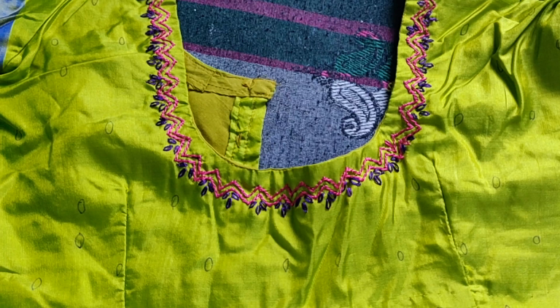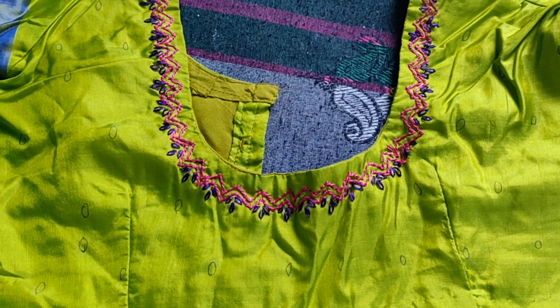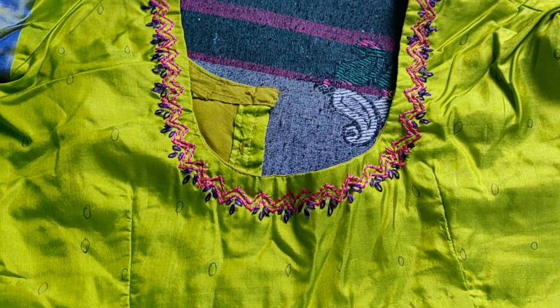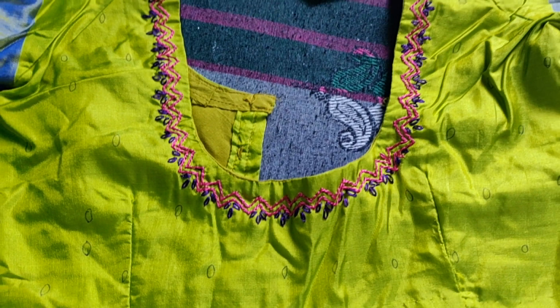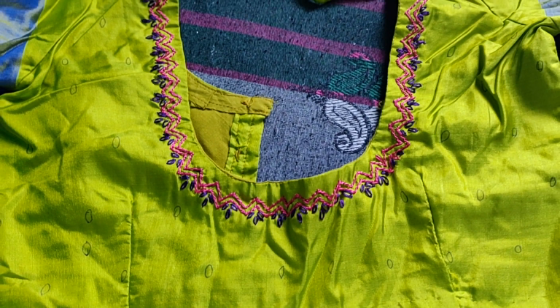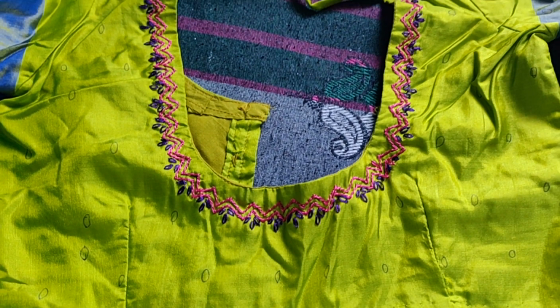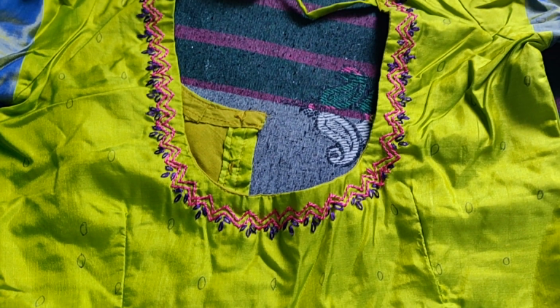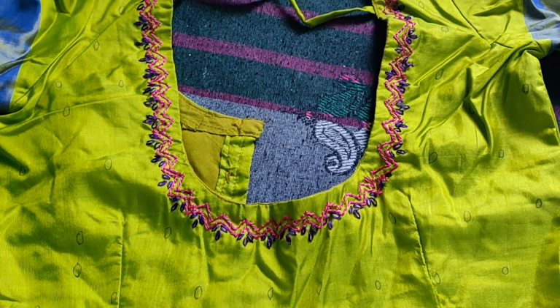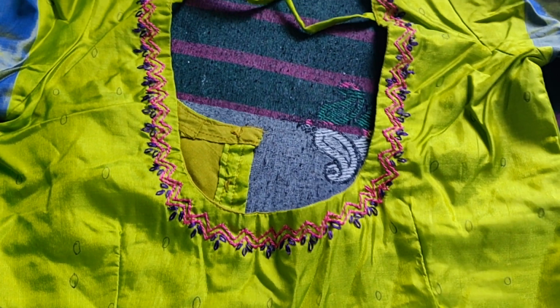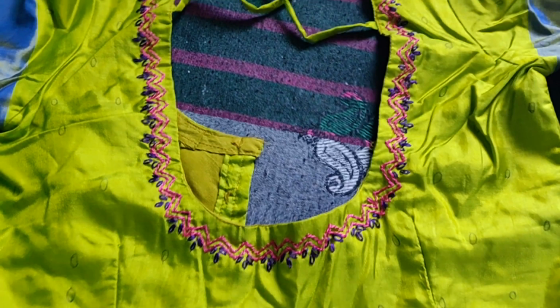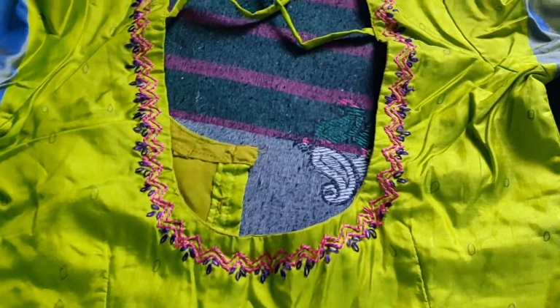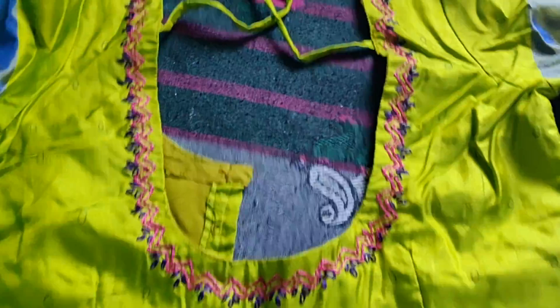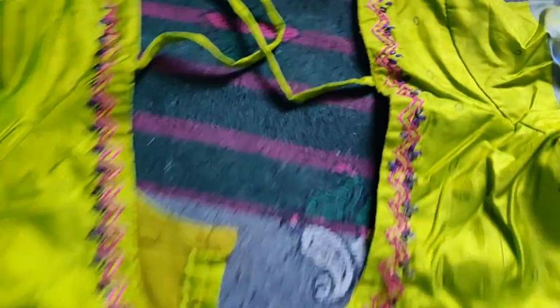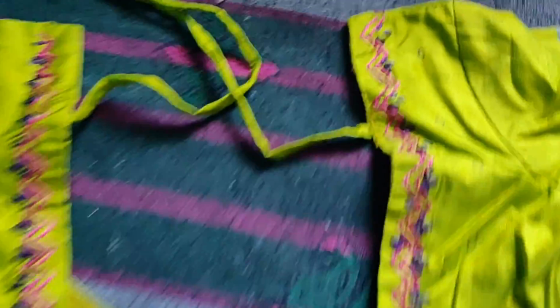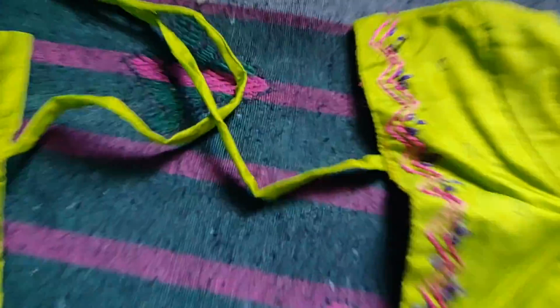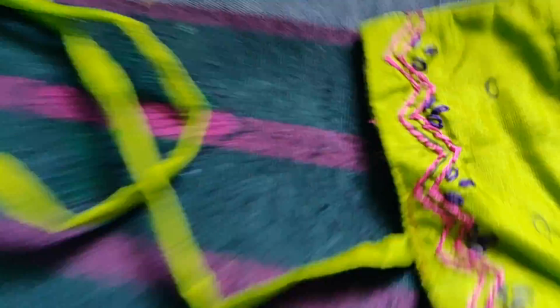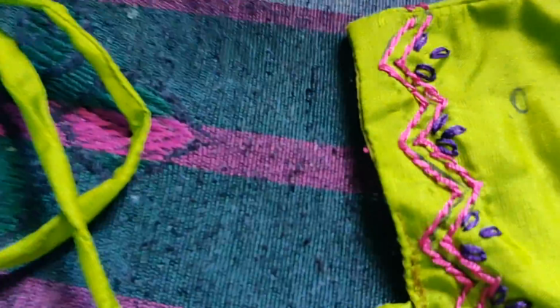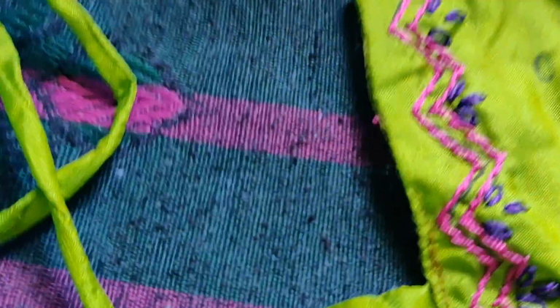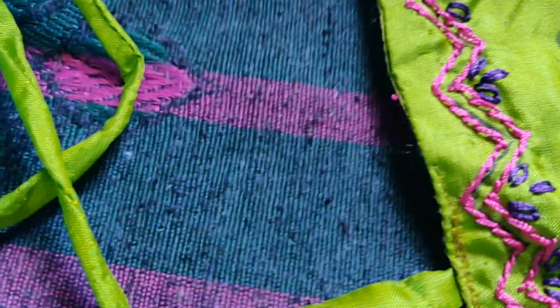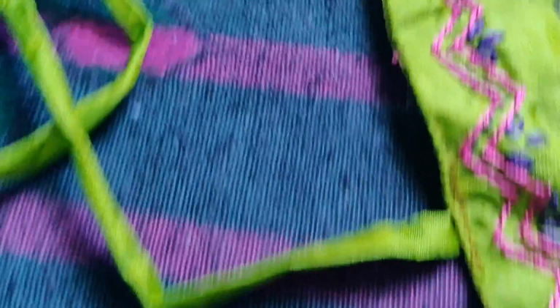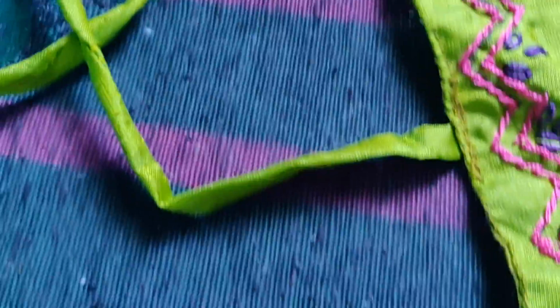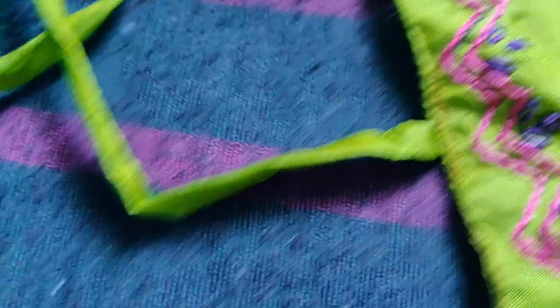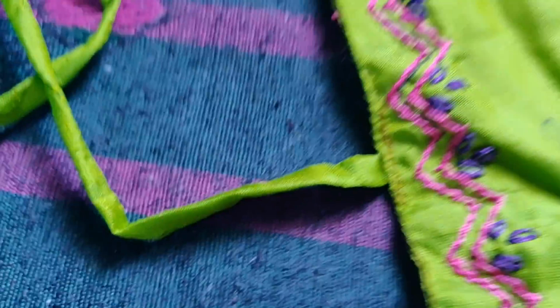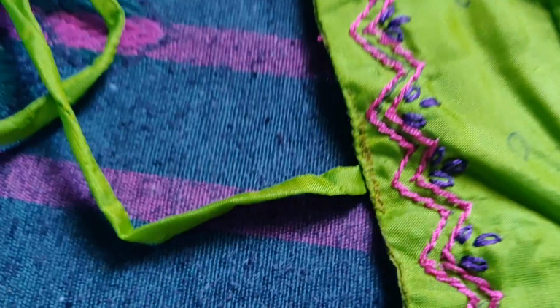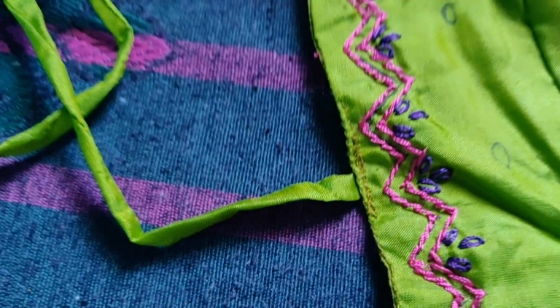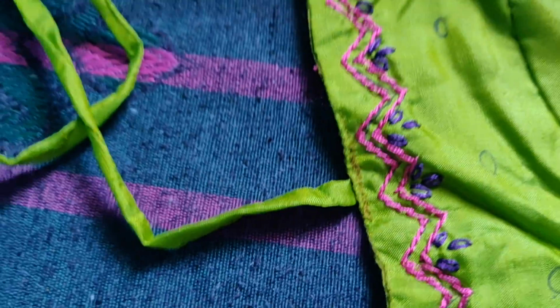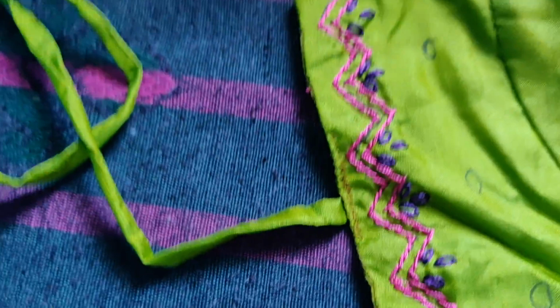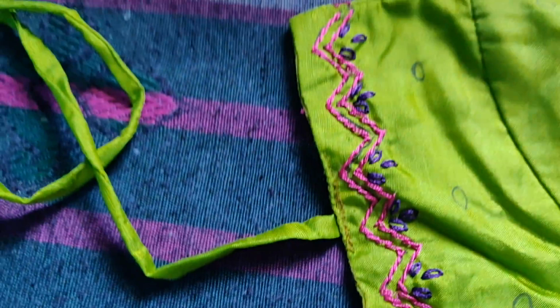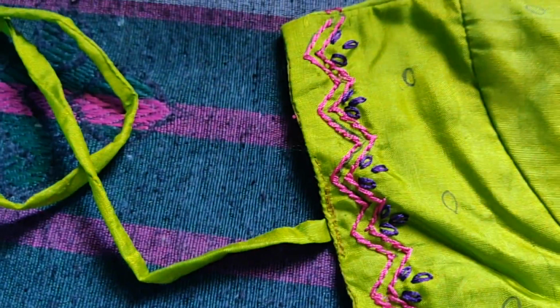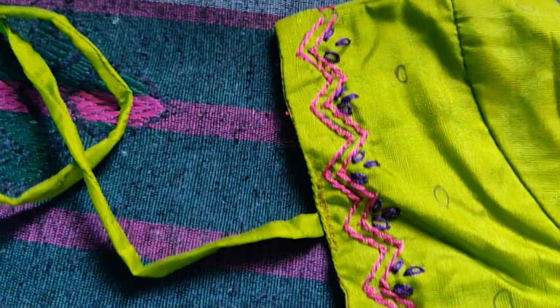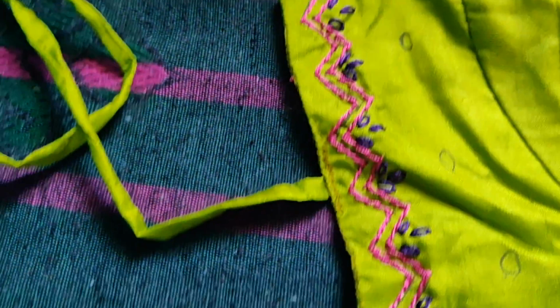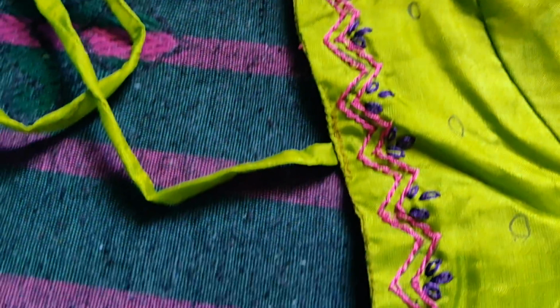This is a green blouse. It is very easy to do — it is simple work.